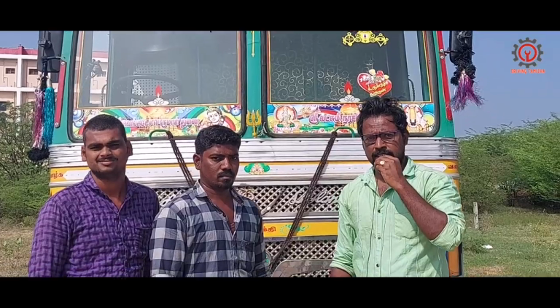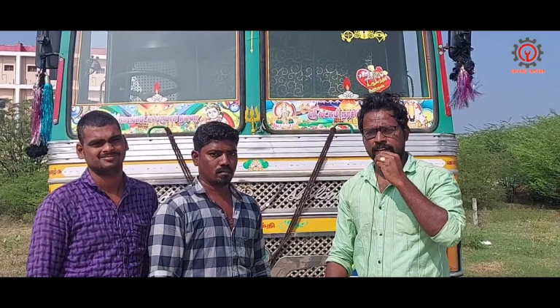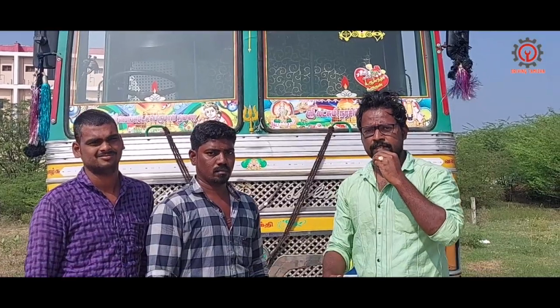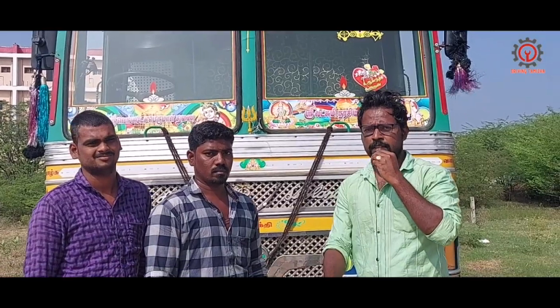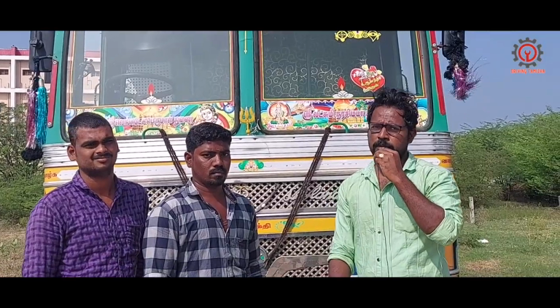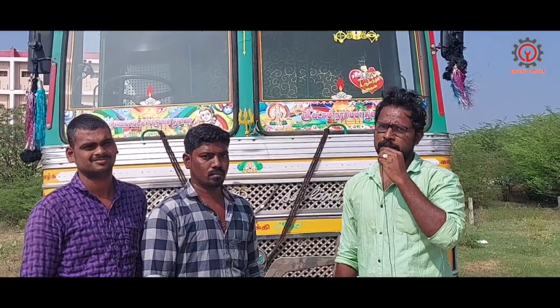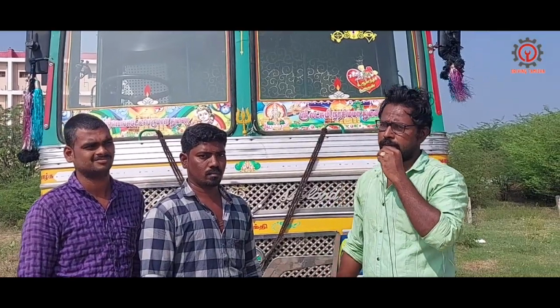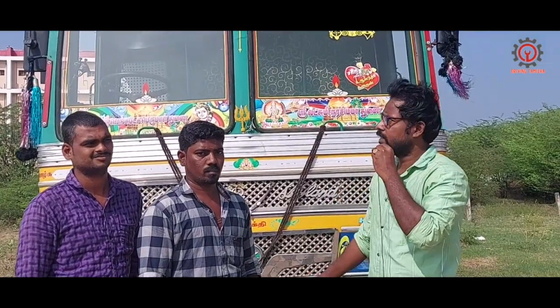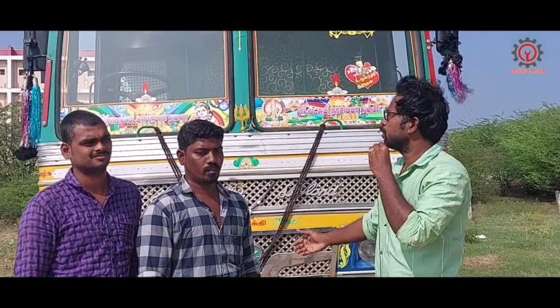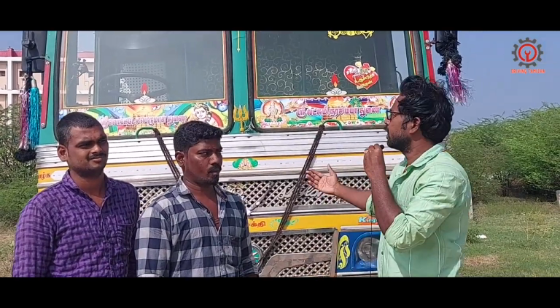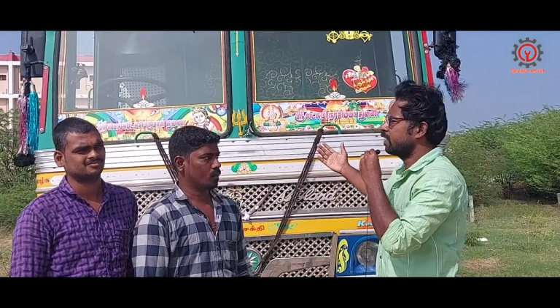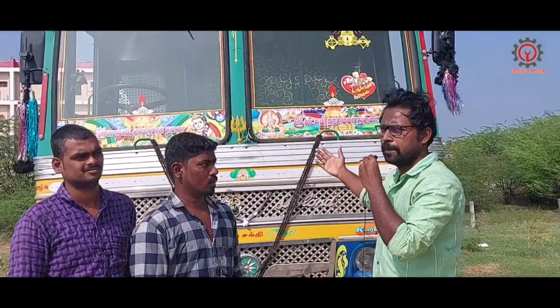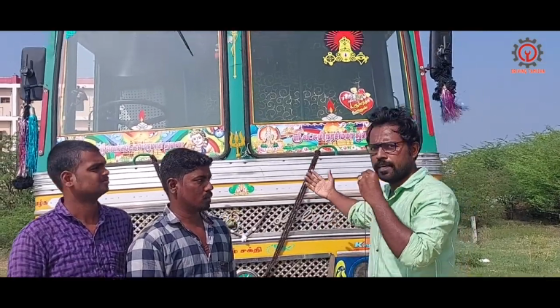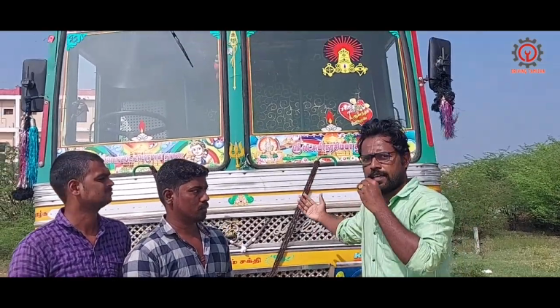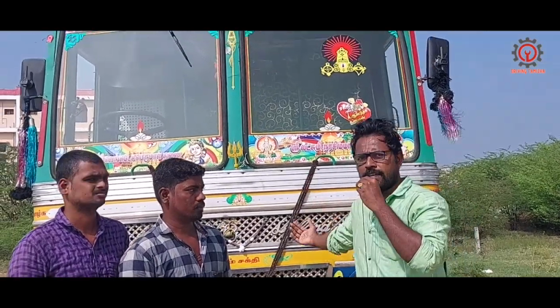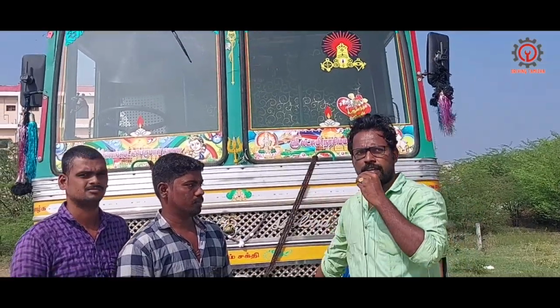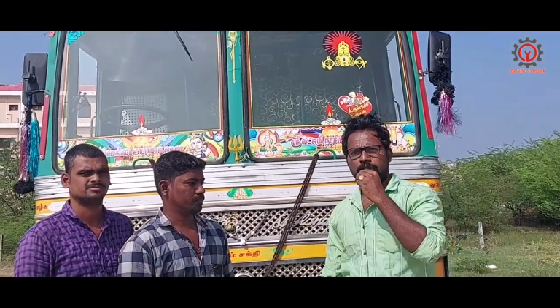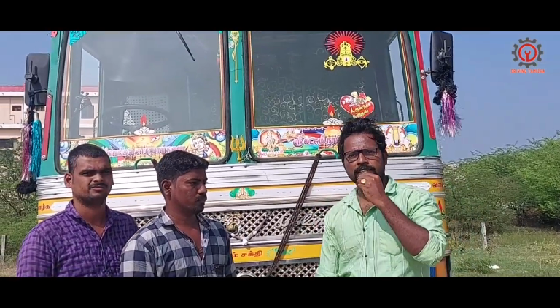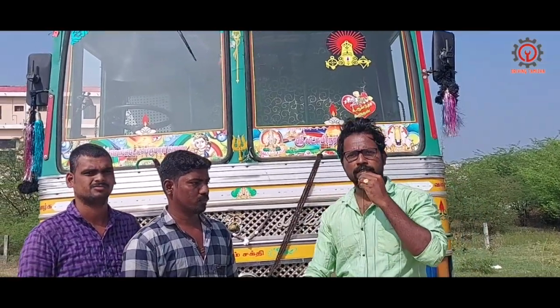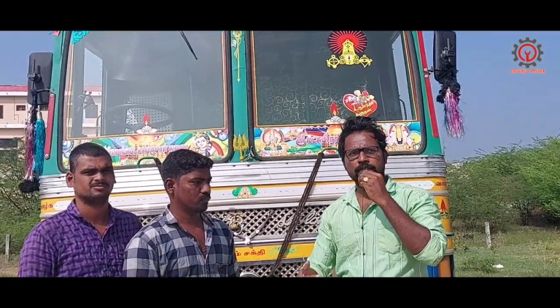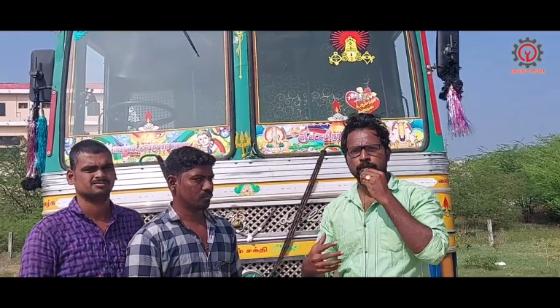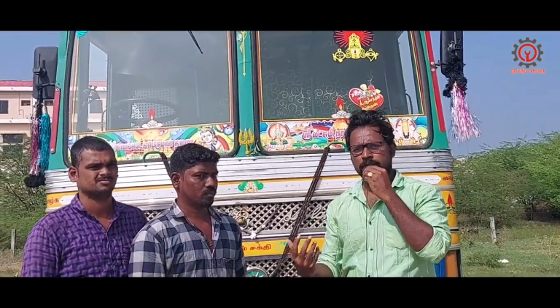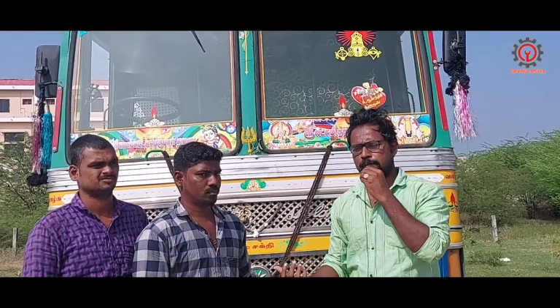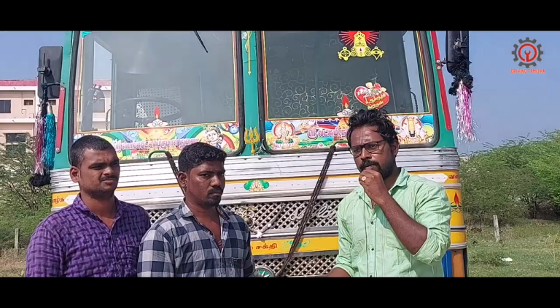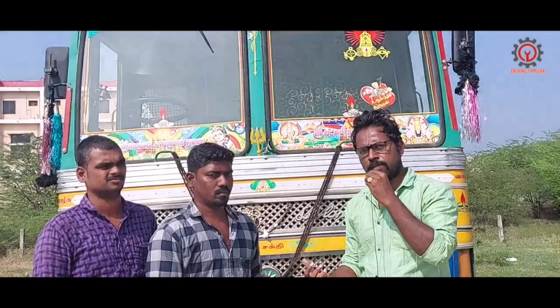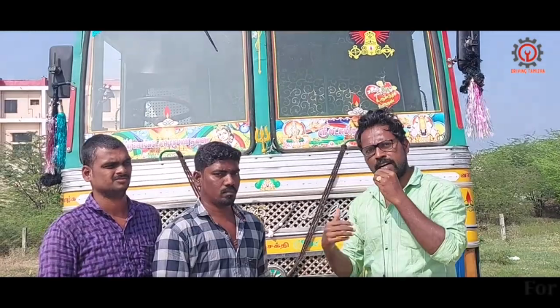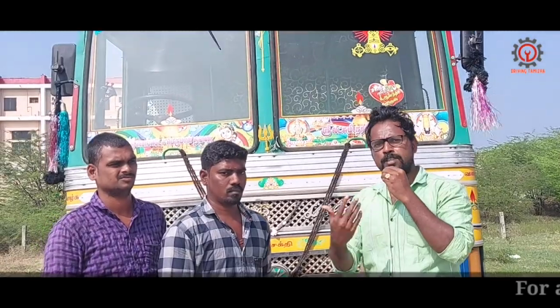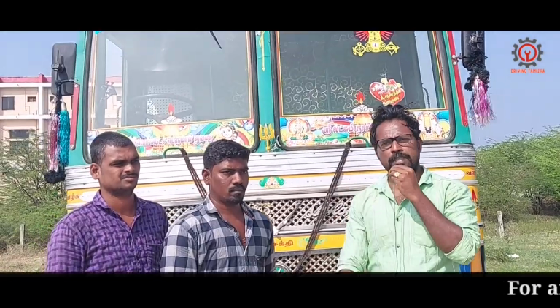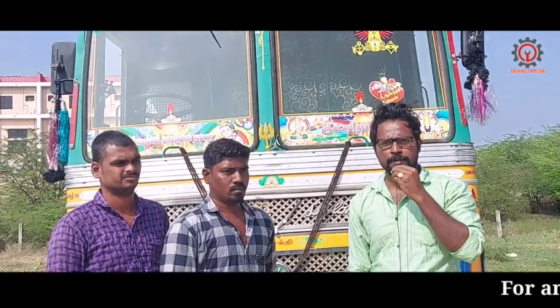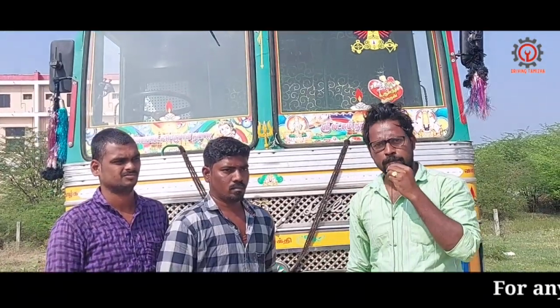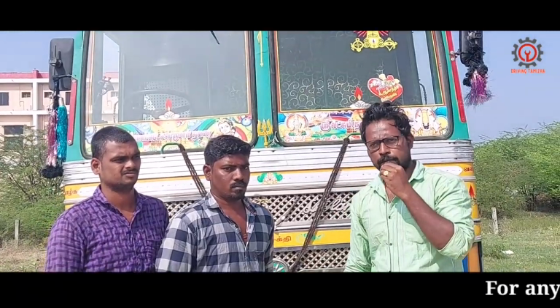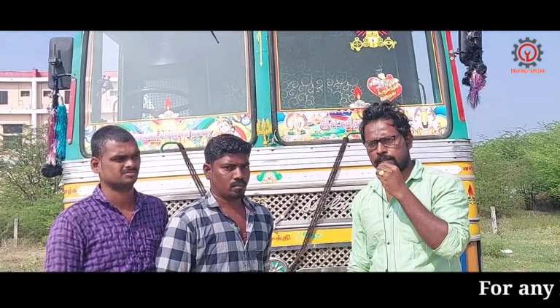Hi guys, welcome to driving them. We have a license and we are going to share it with you.